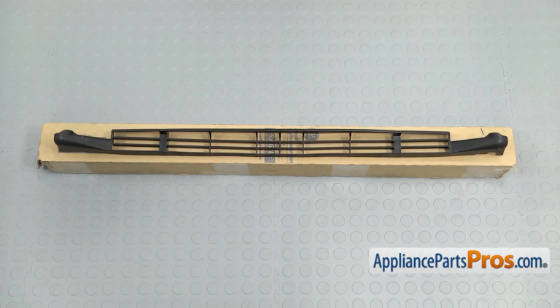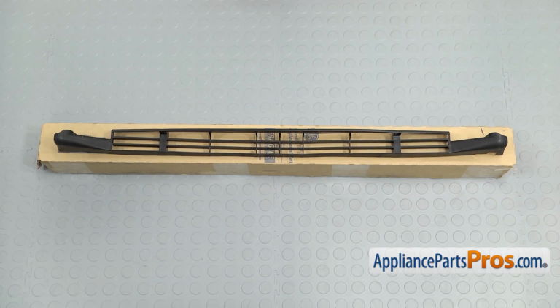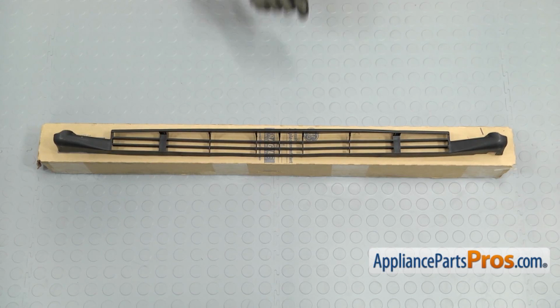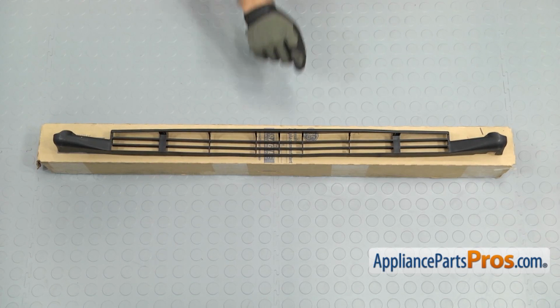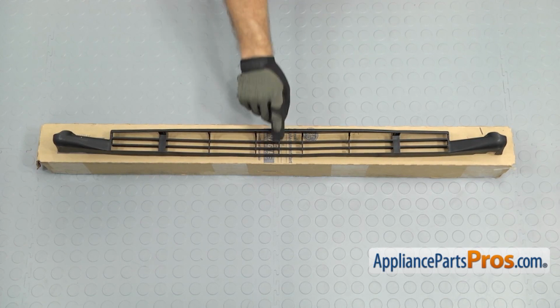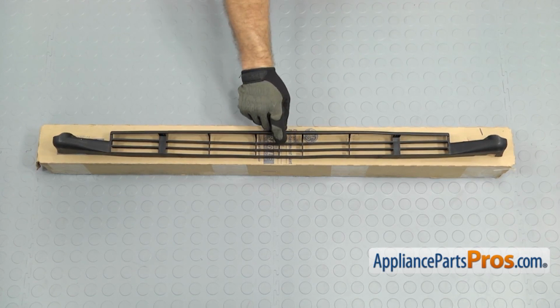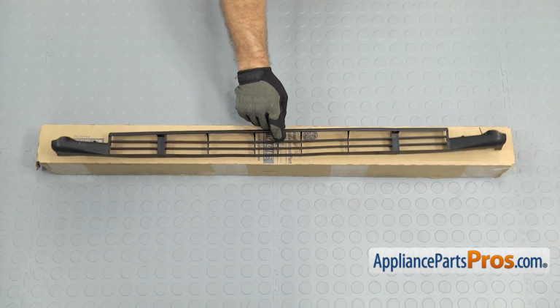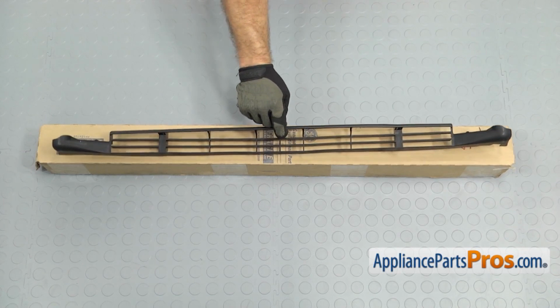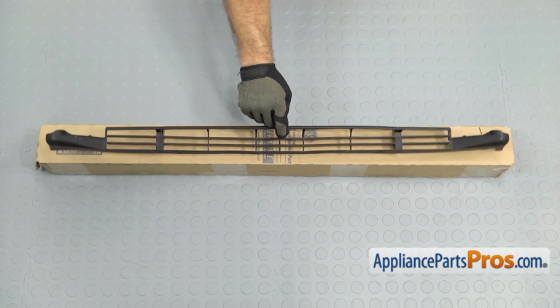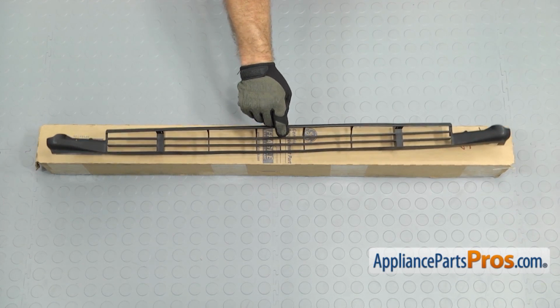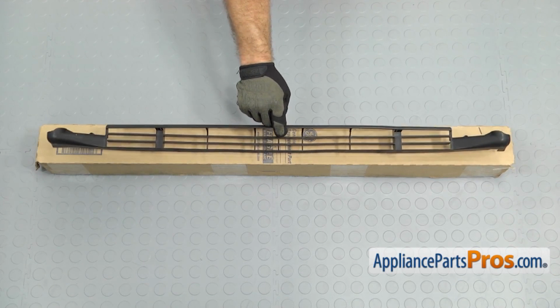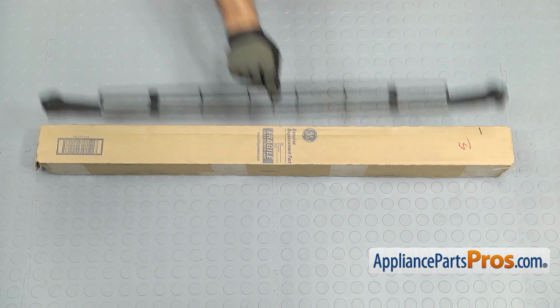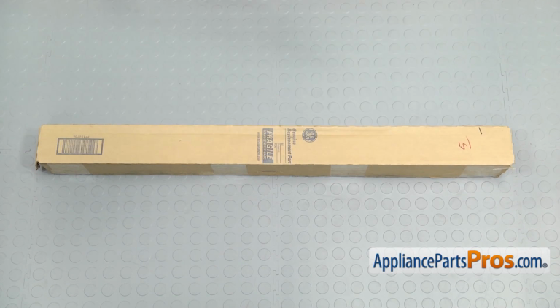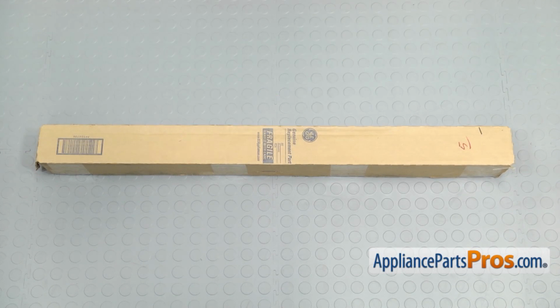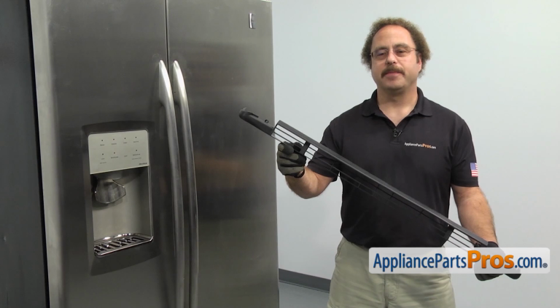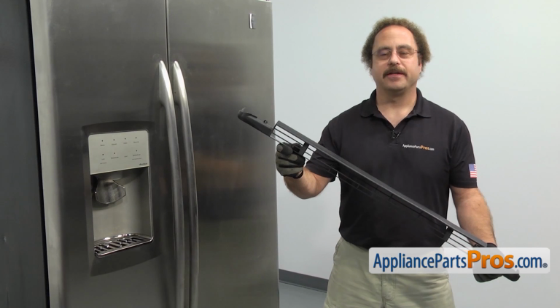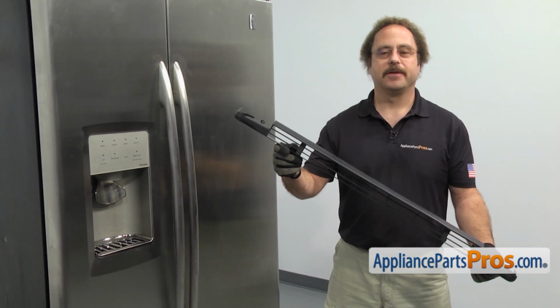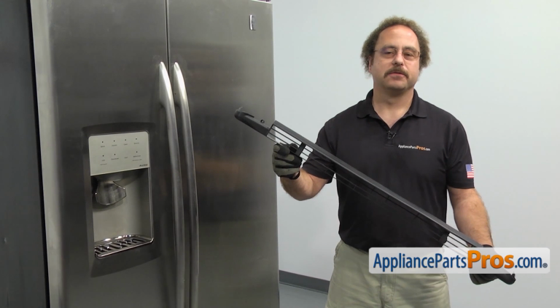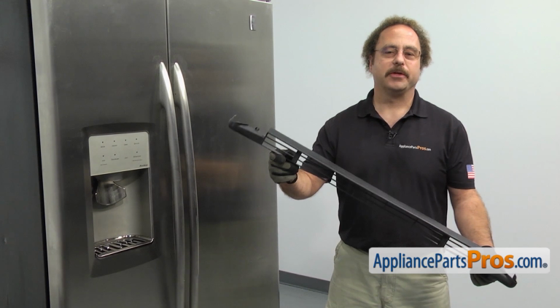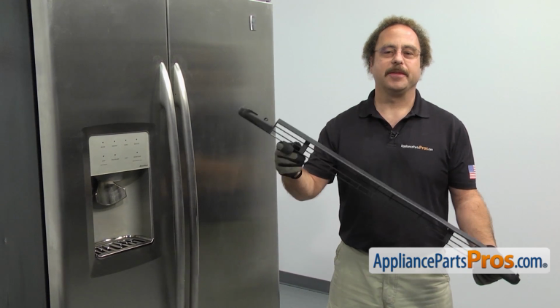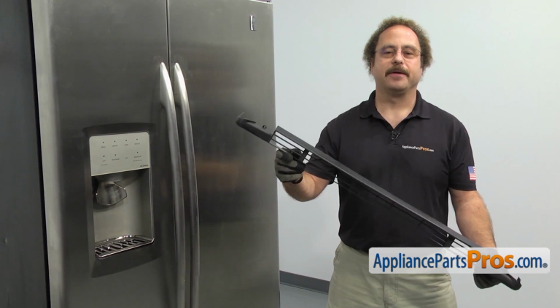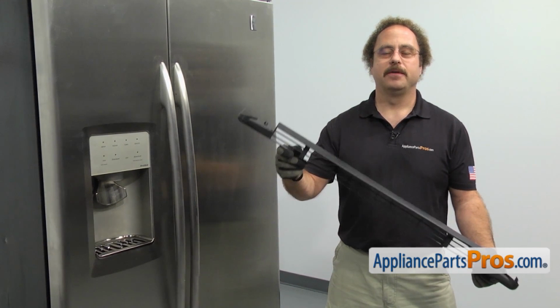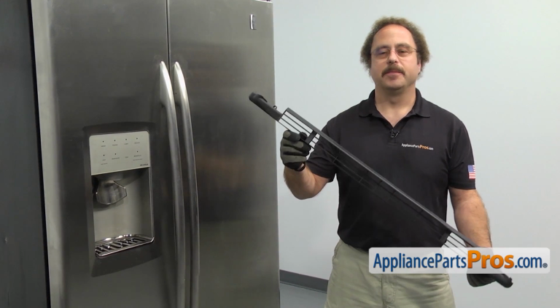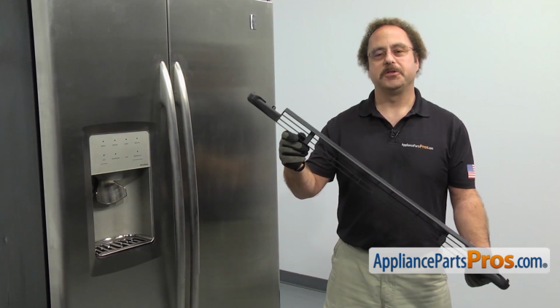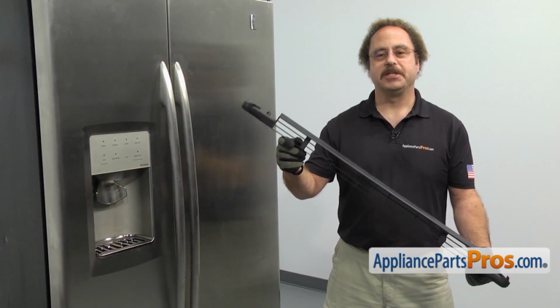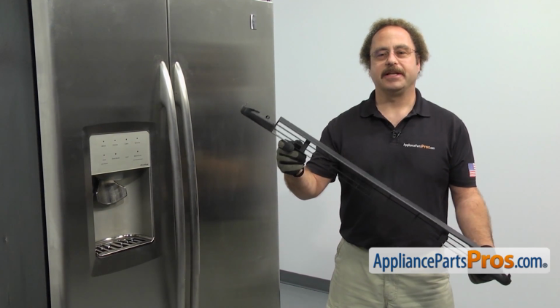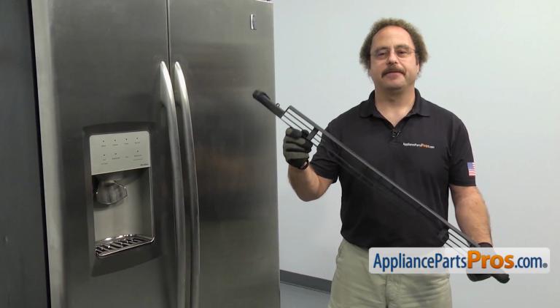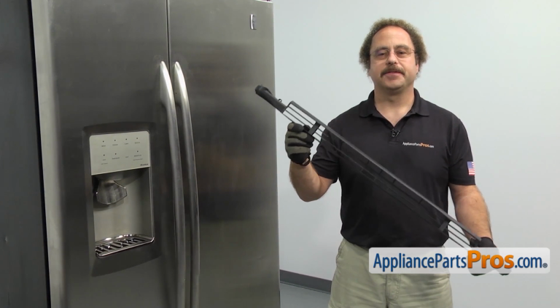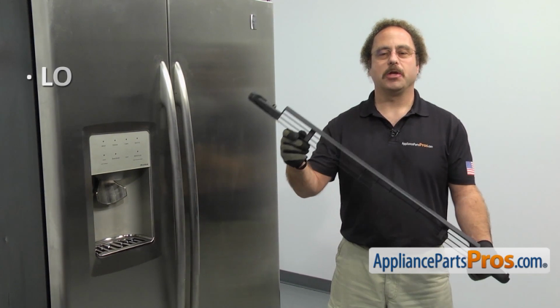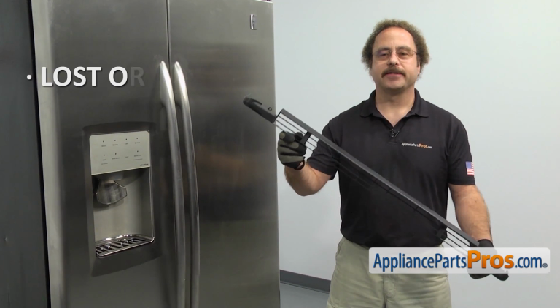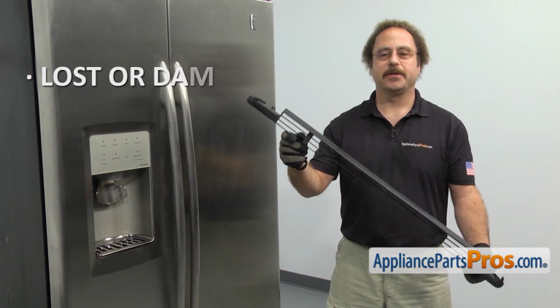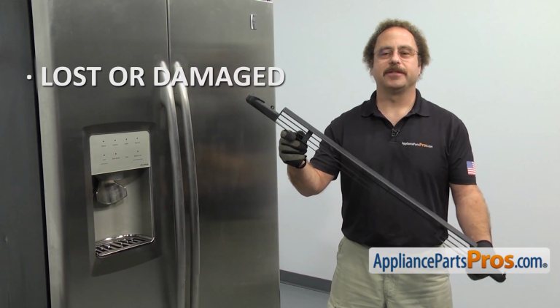When you open up the package, you're going to get the new base grill. The base grill is mounted at the front of the refrigerator at the bottom. We'll be changing it out as it's lost or damaged.